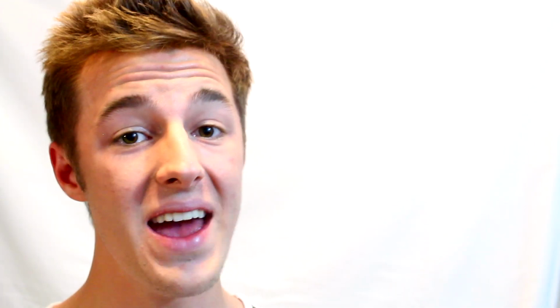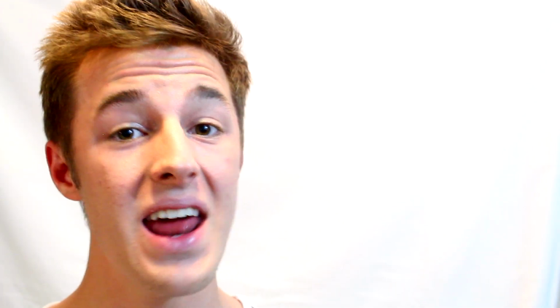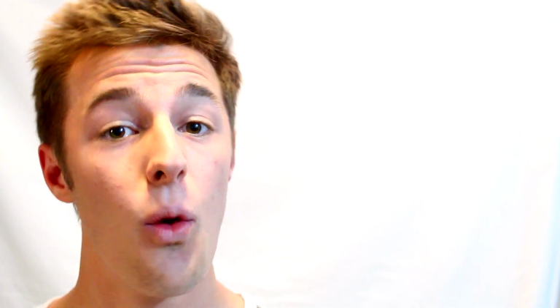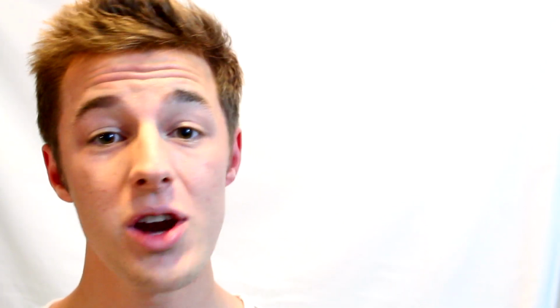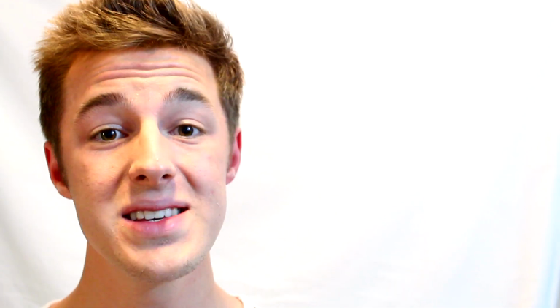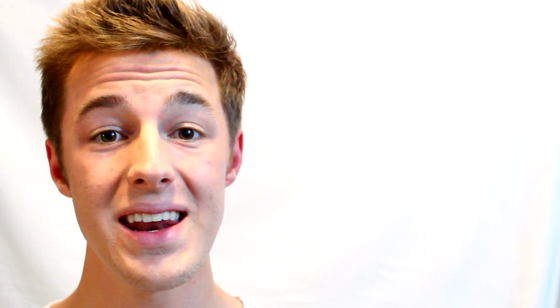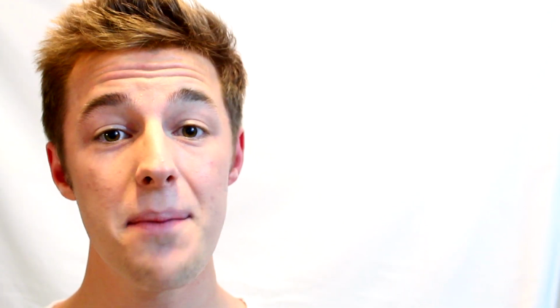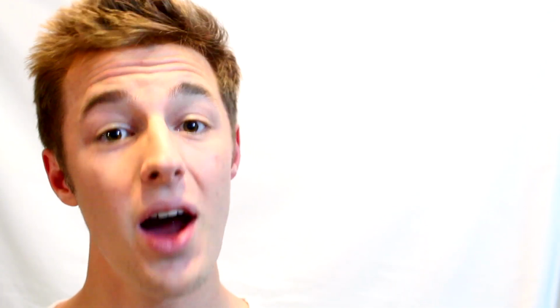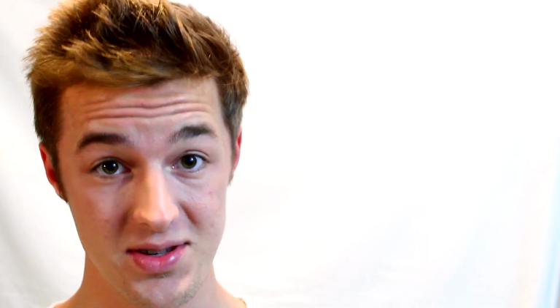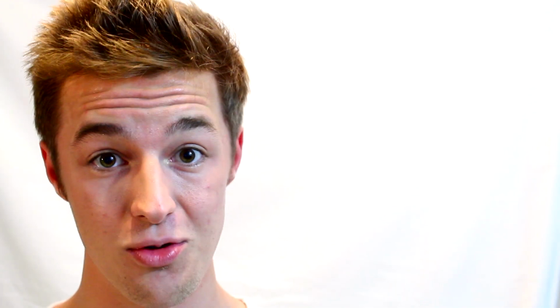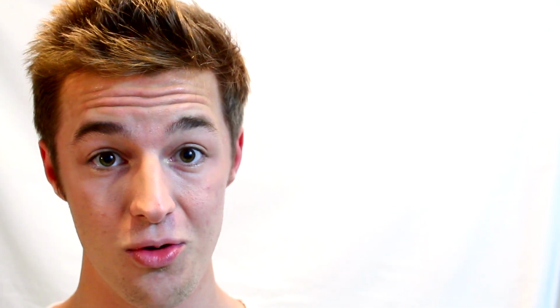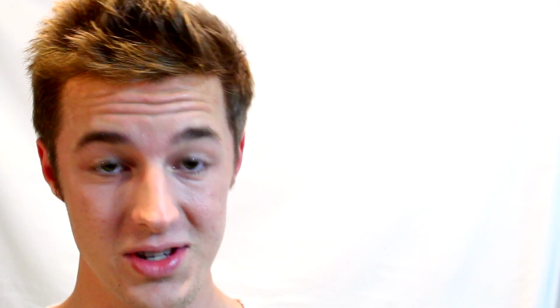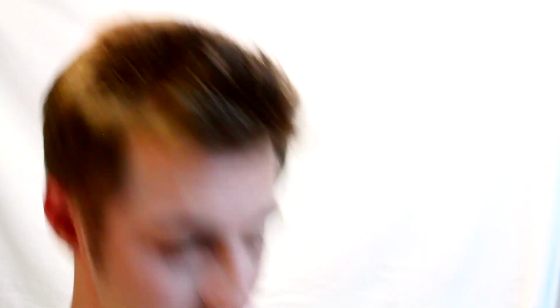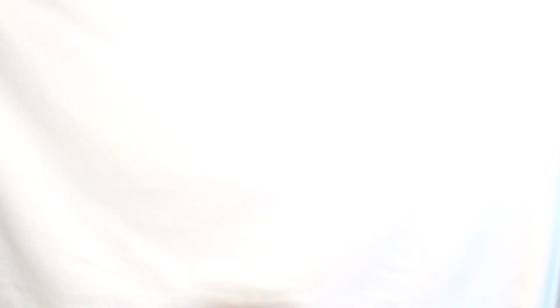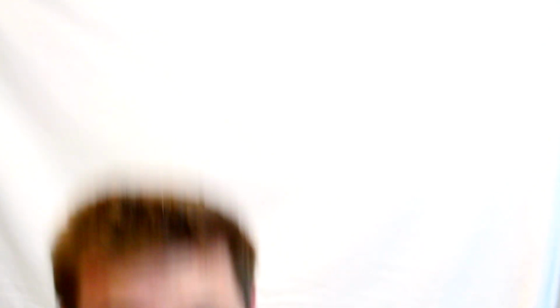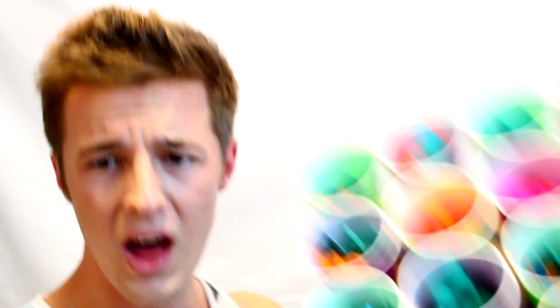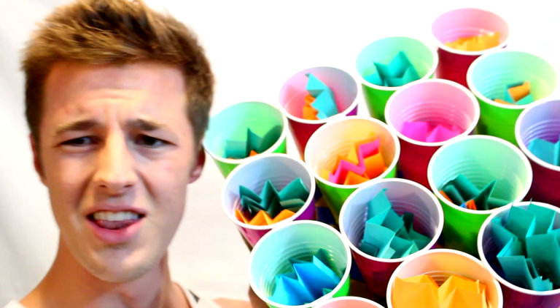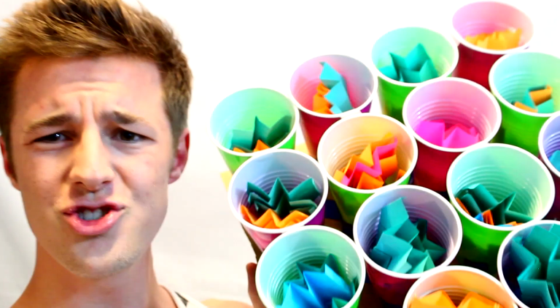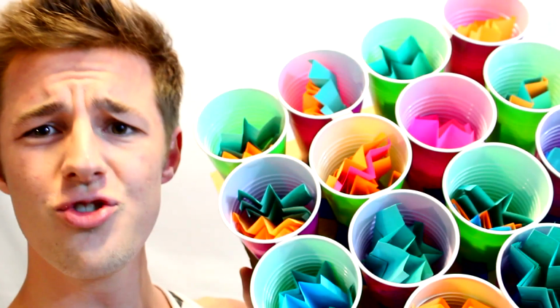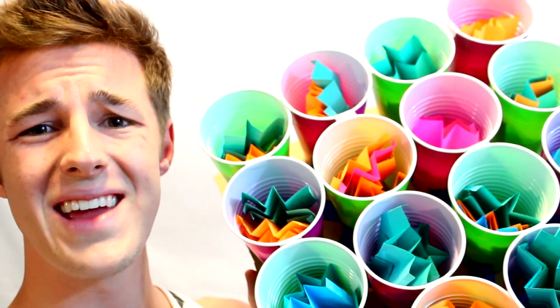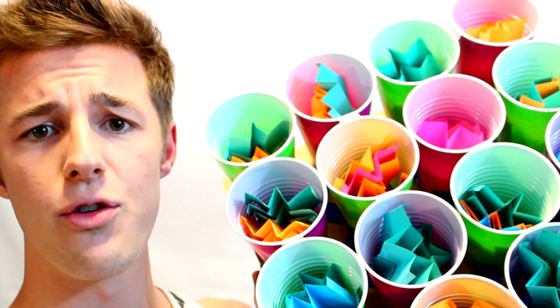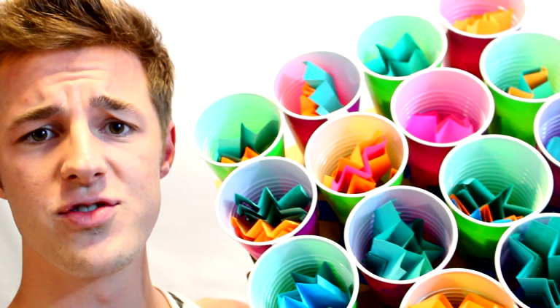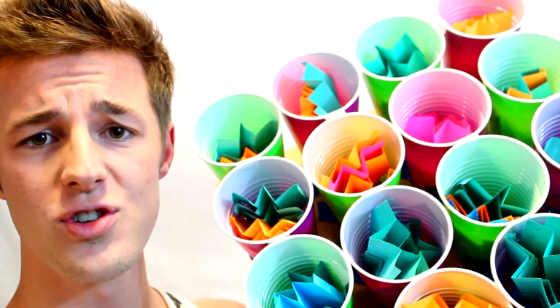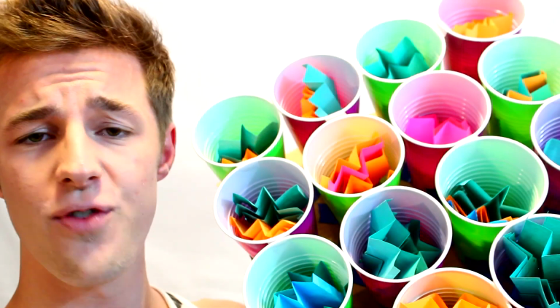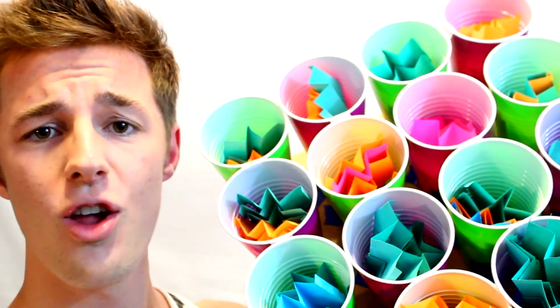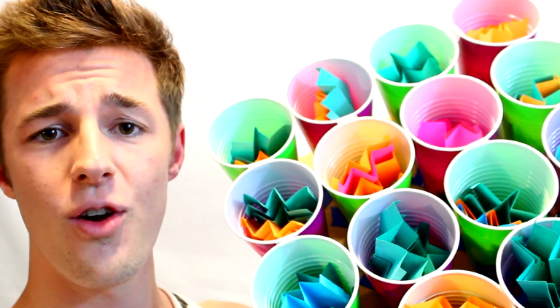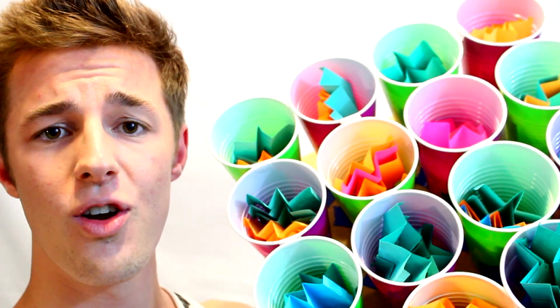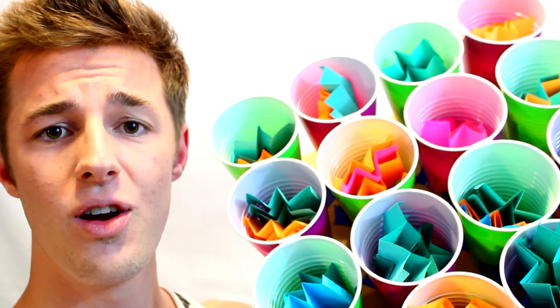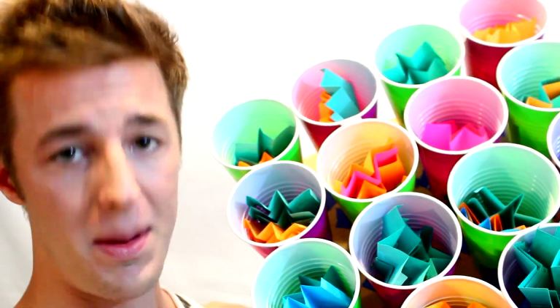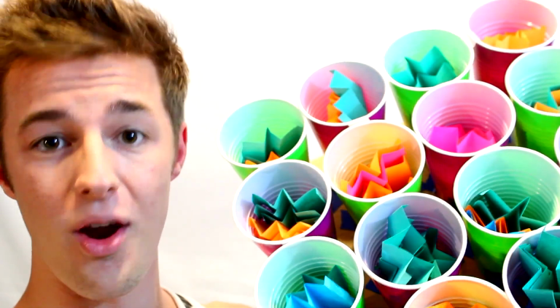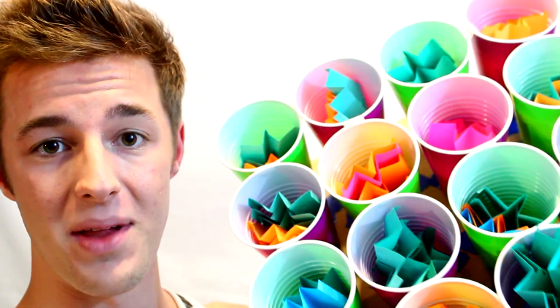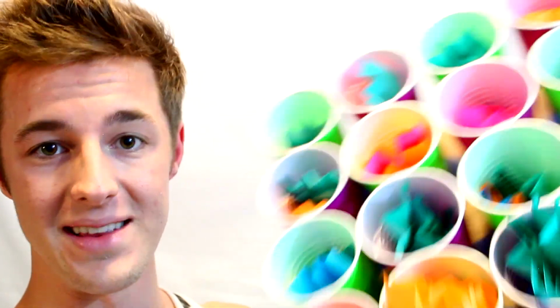And then we're going to be setting up an obstacle course — a little shooting gallery of sorts for all of our paper airplanes.